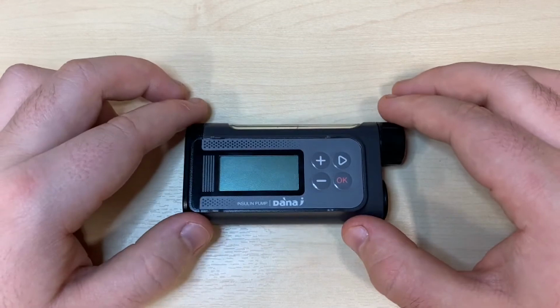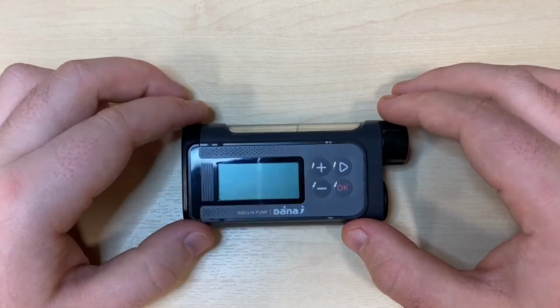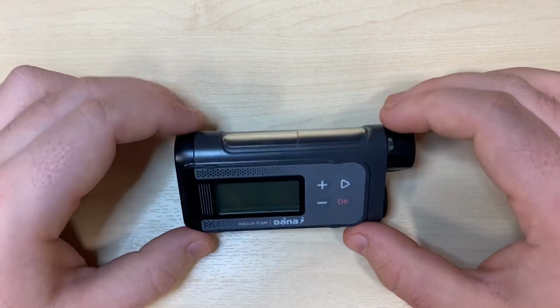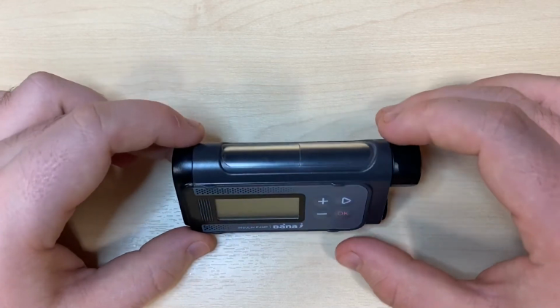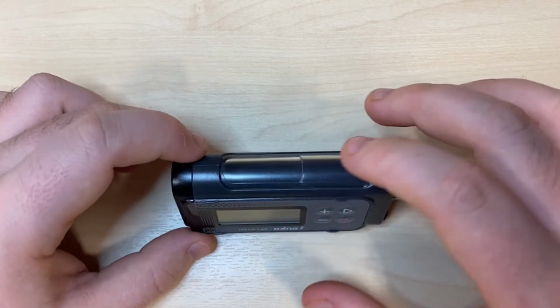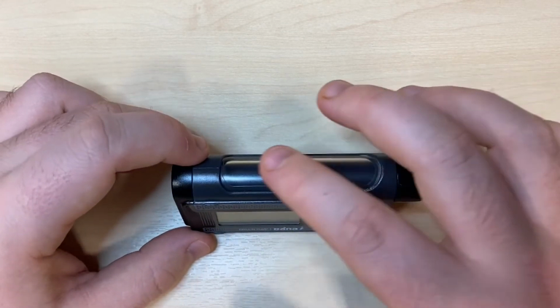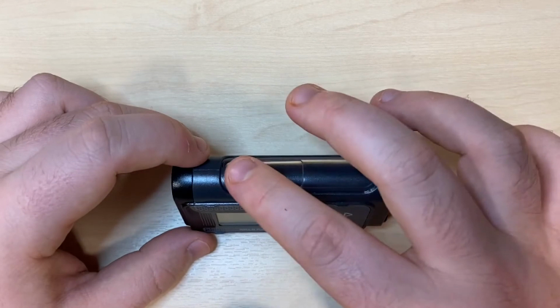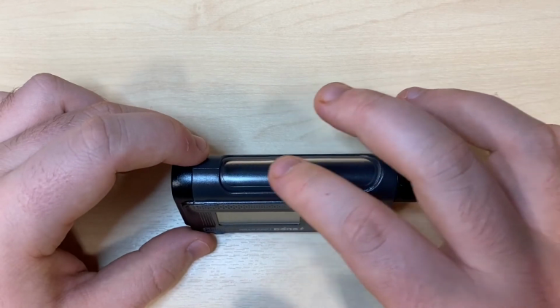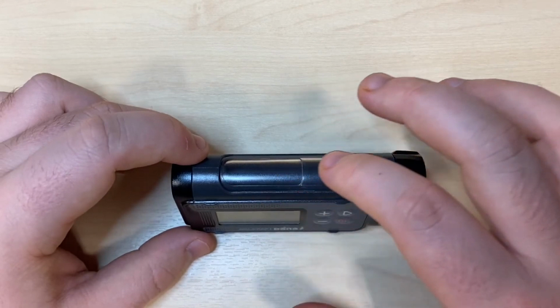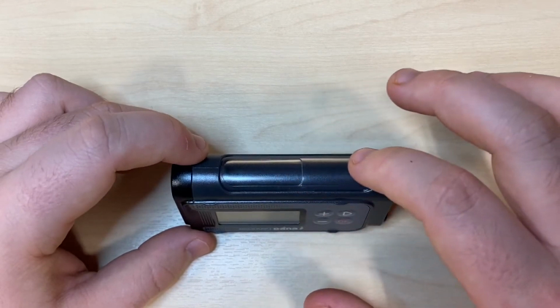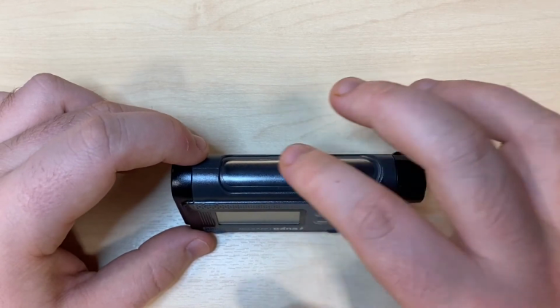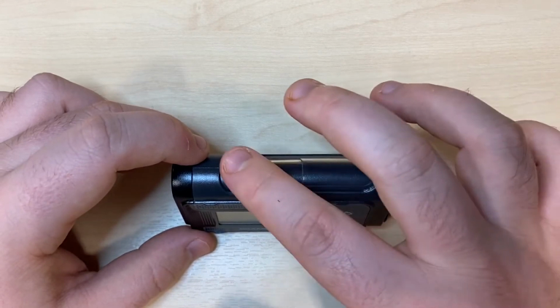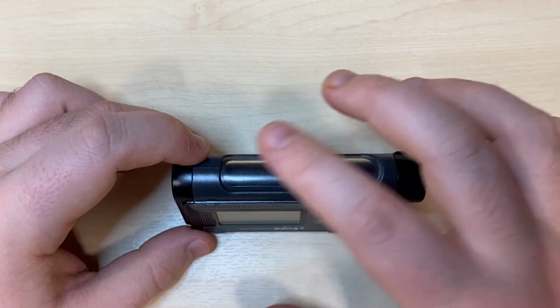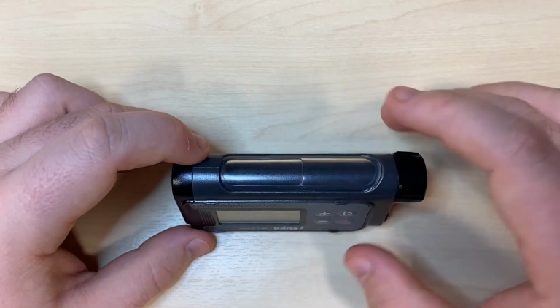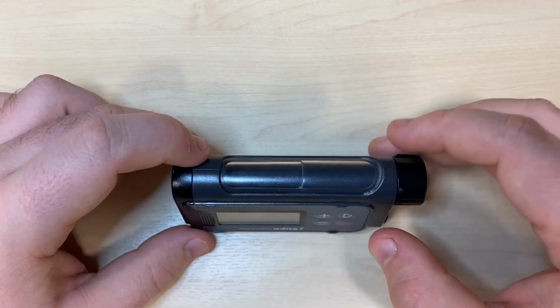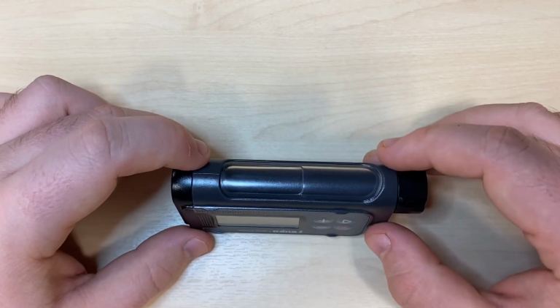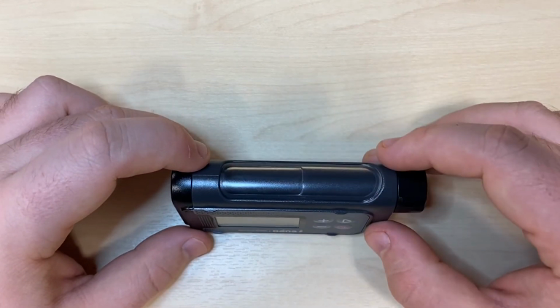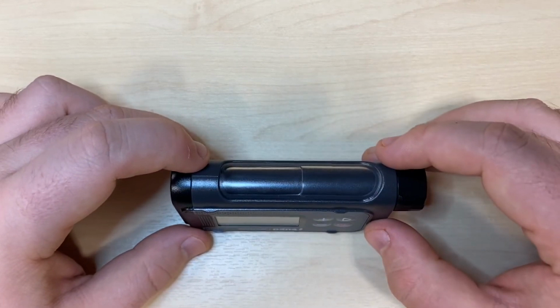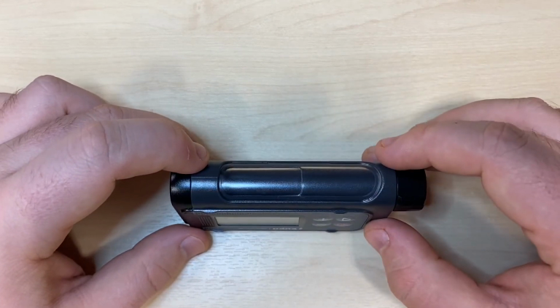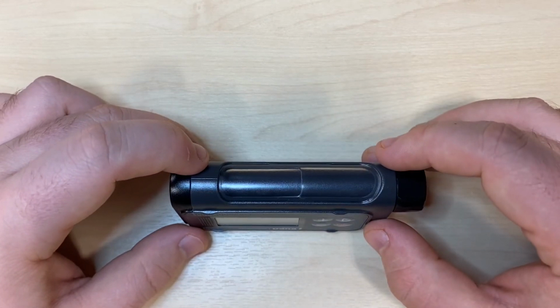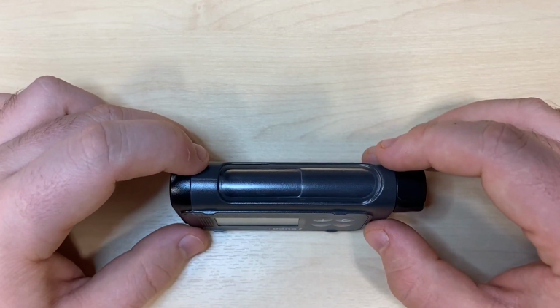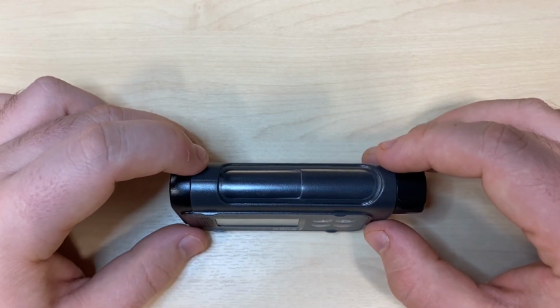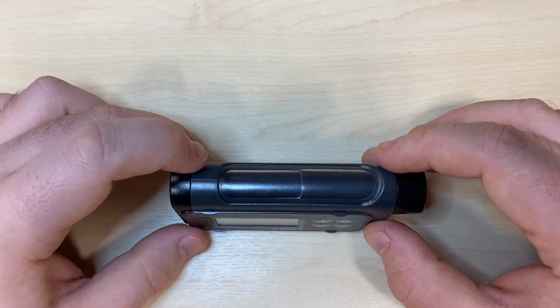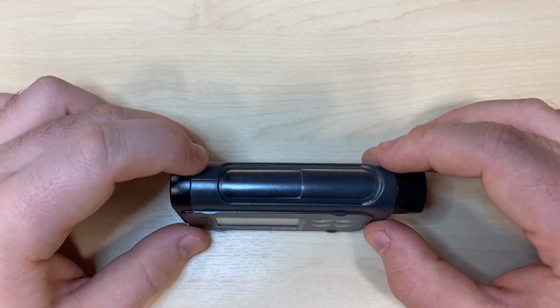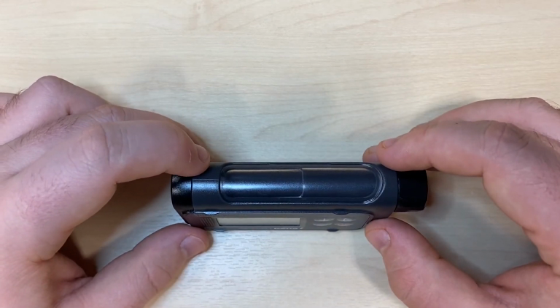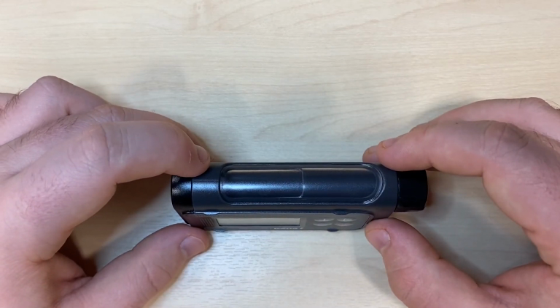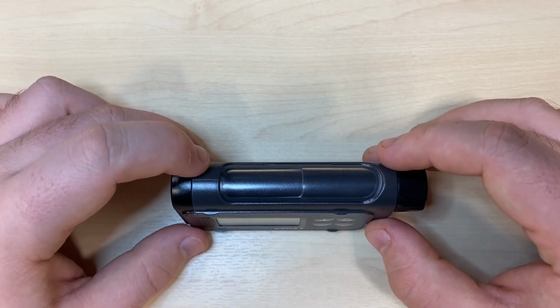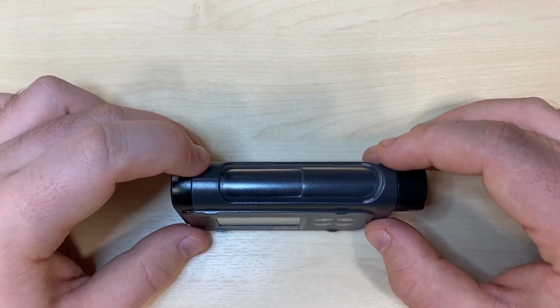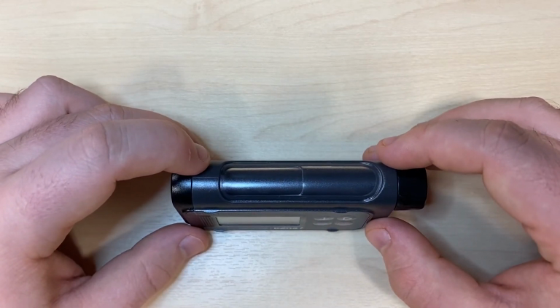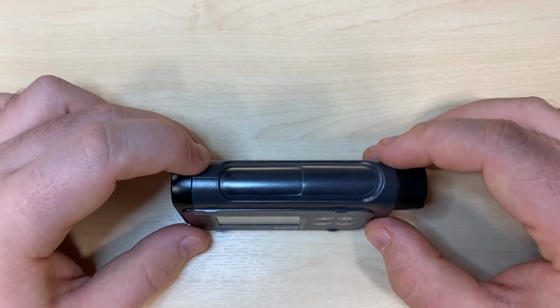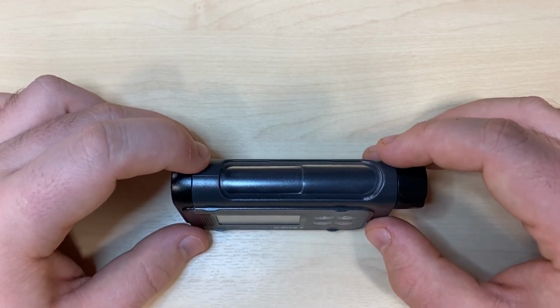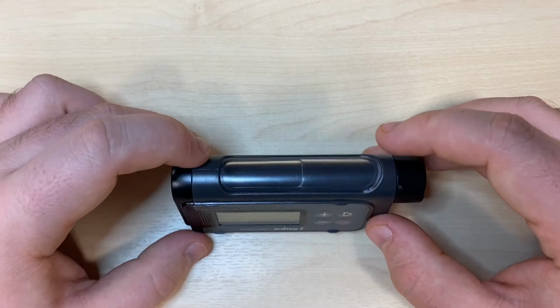The pump also boasts a large window down the side of the case which allows you to view the cartridge and the linking screw mechanism connecting to the motor.